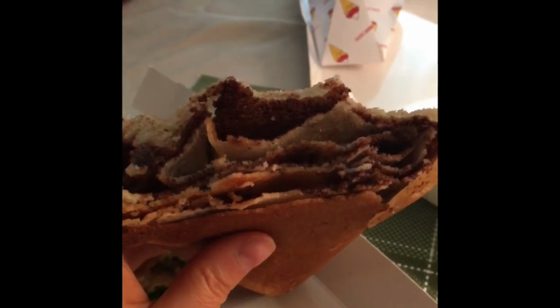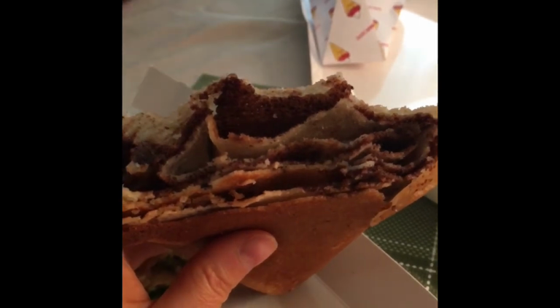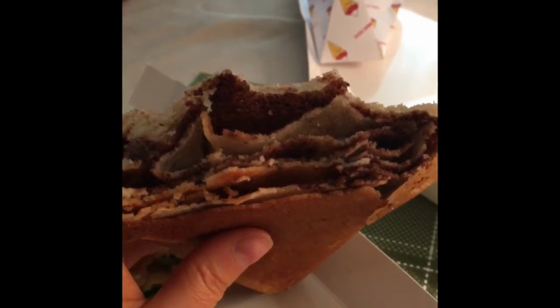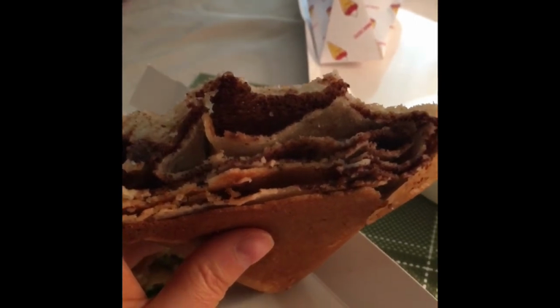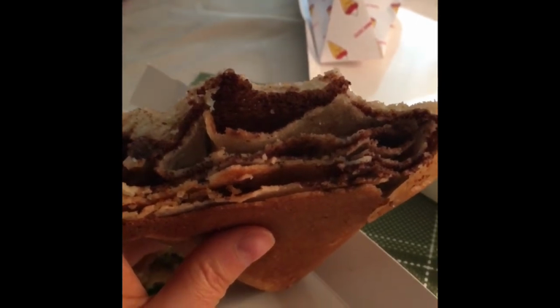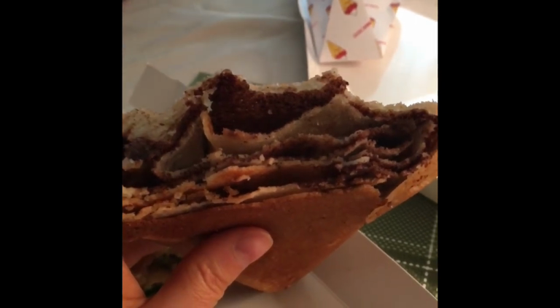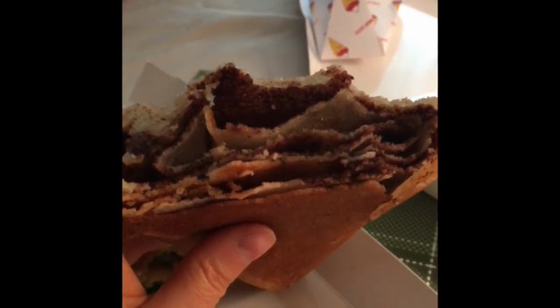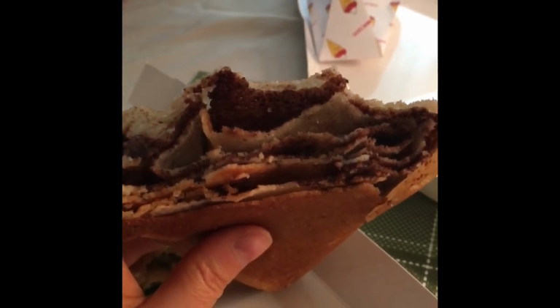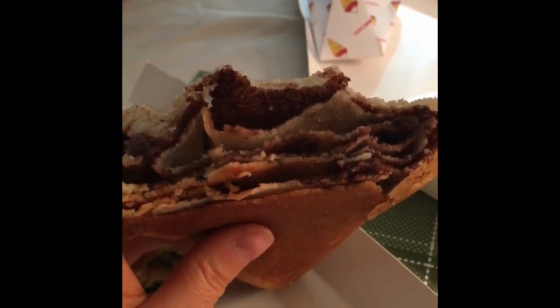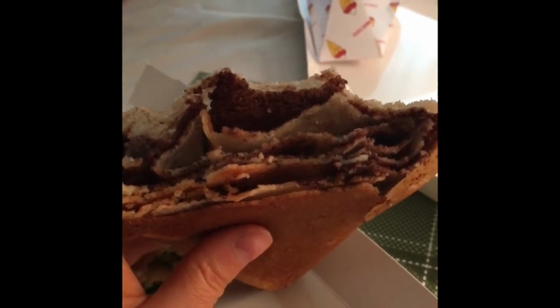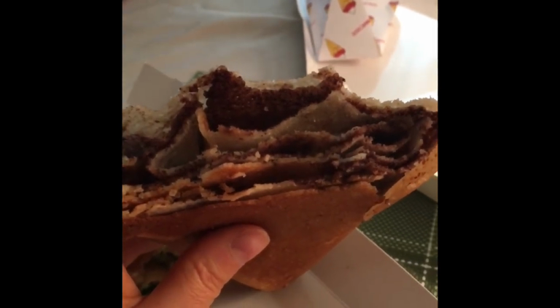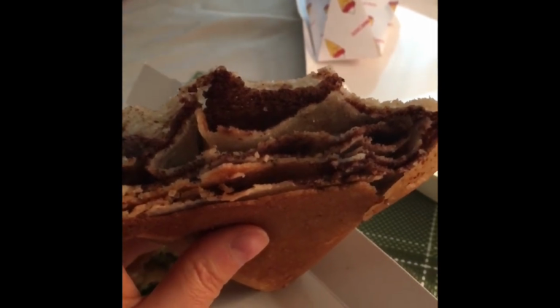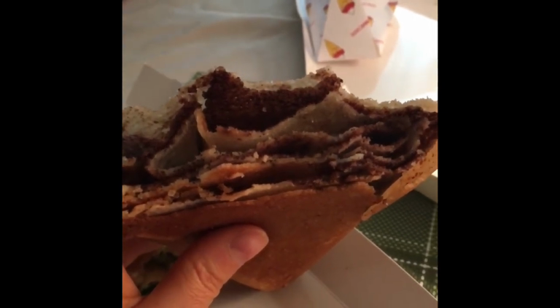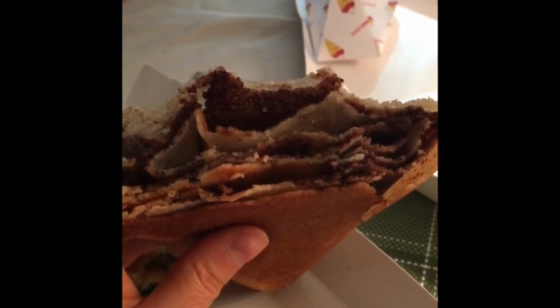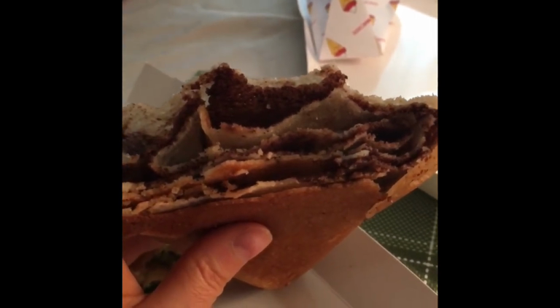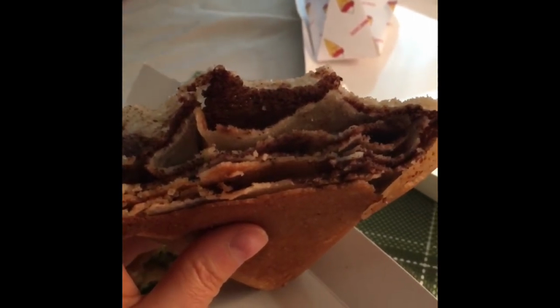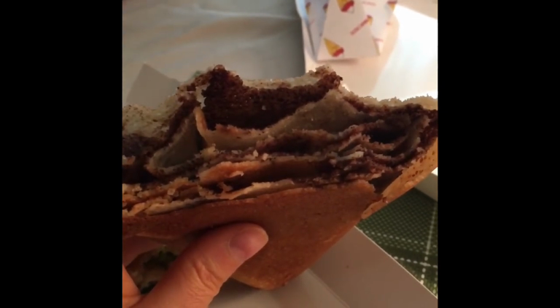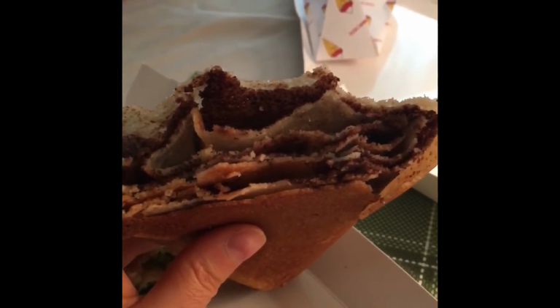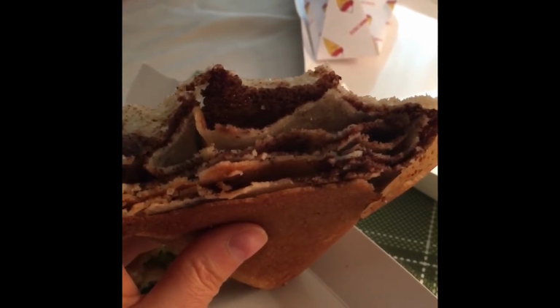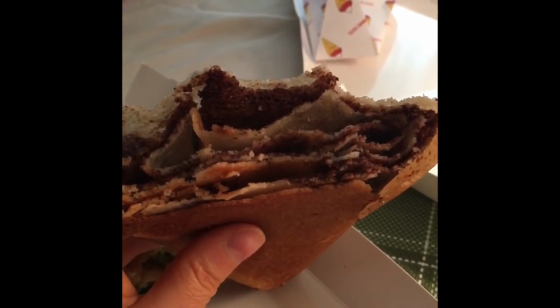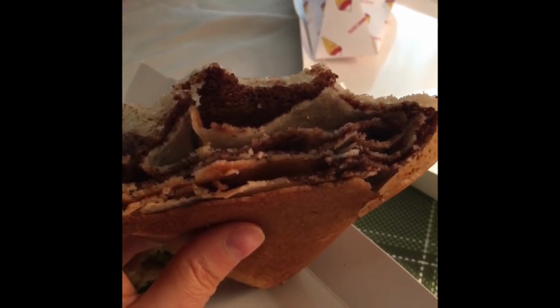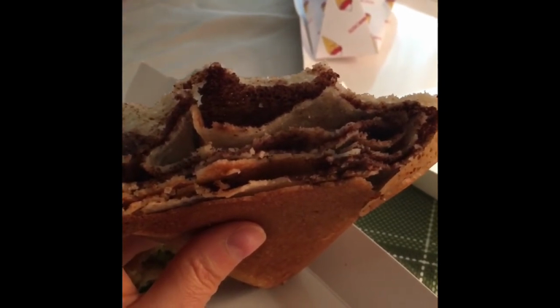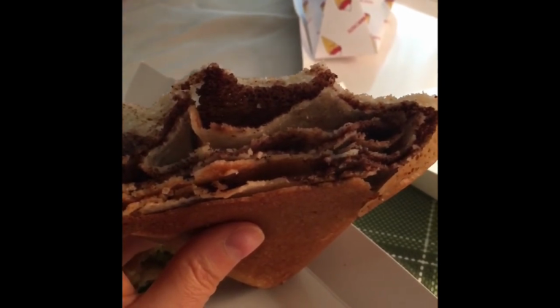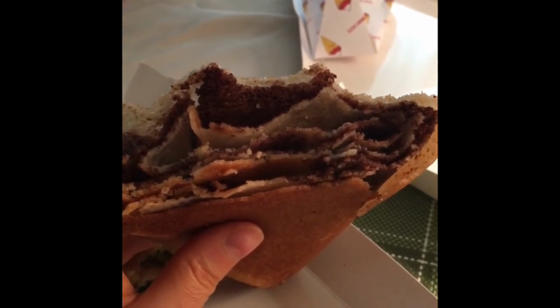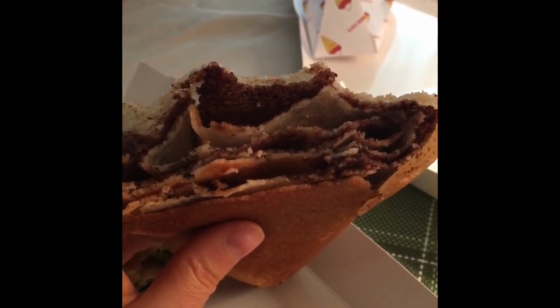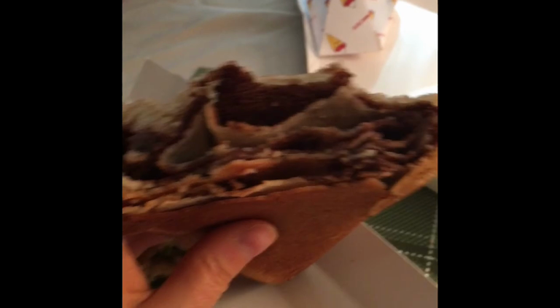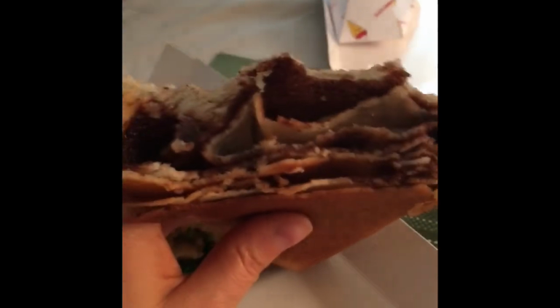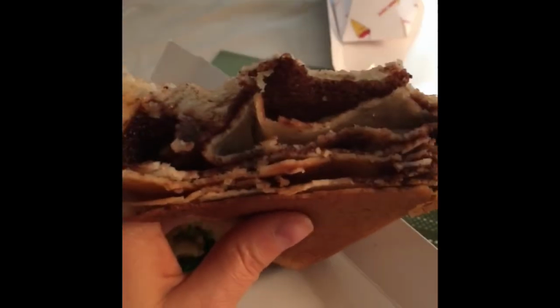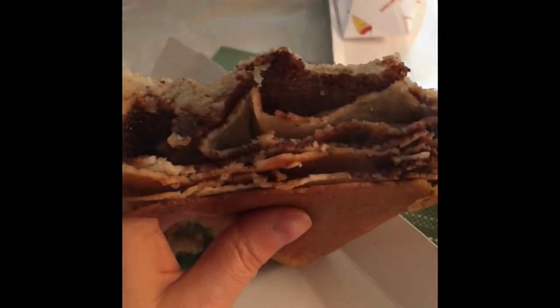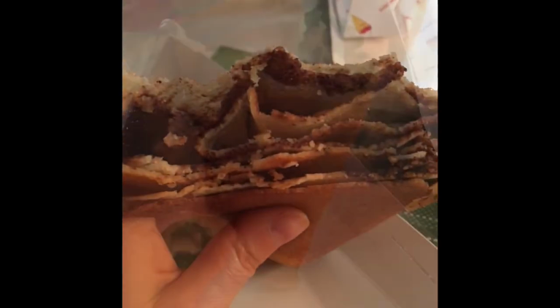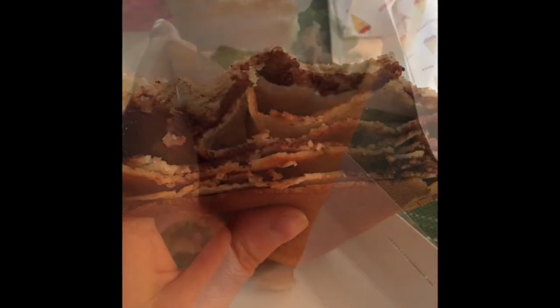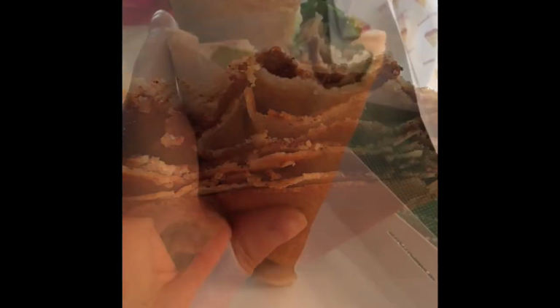It was also supposed to come with vegan ice cream and vegan whipped cream, so I'm not very happy about this.